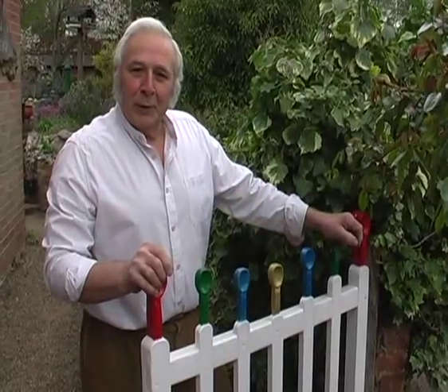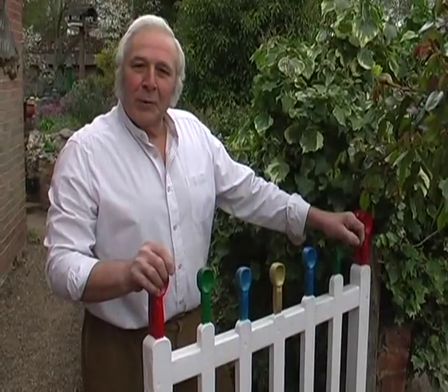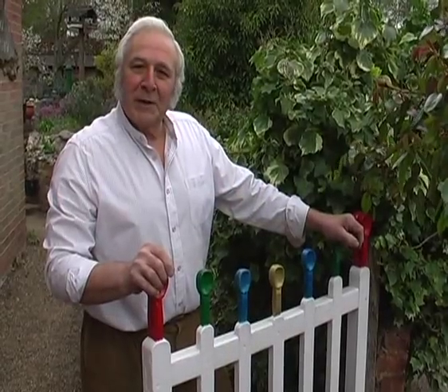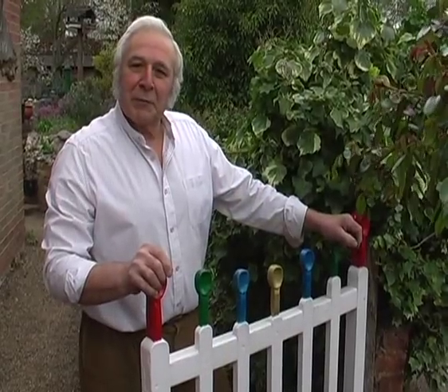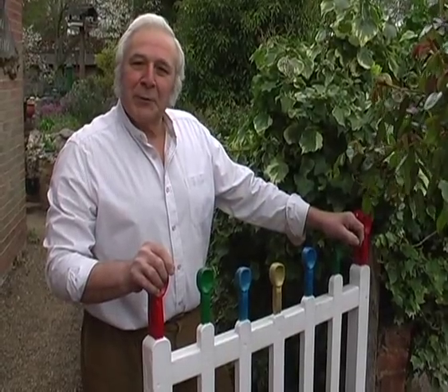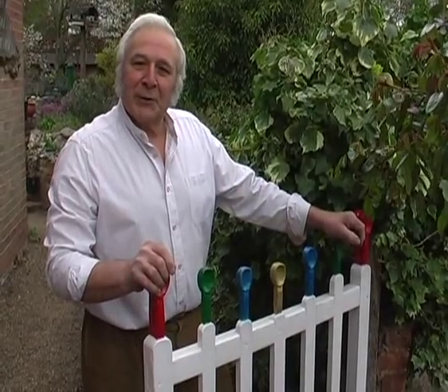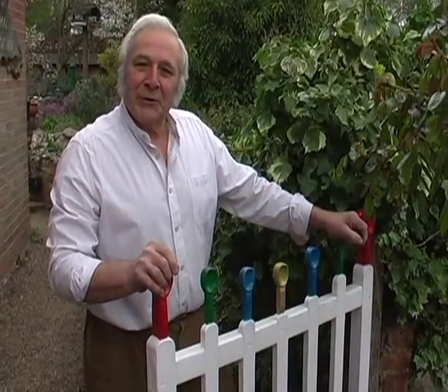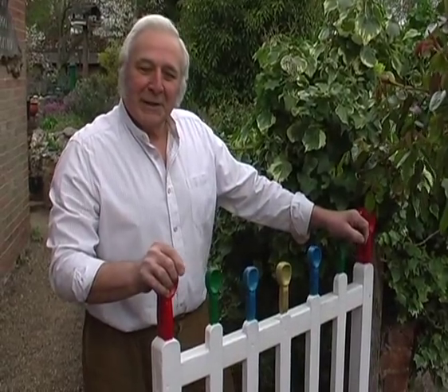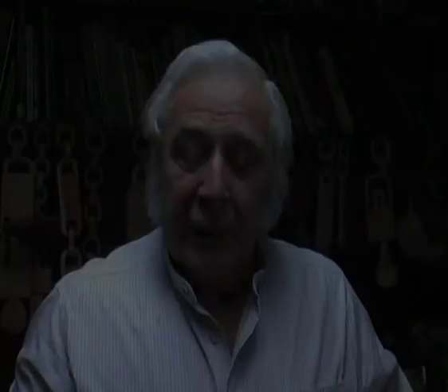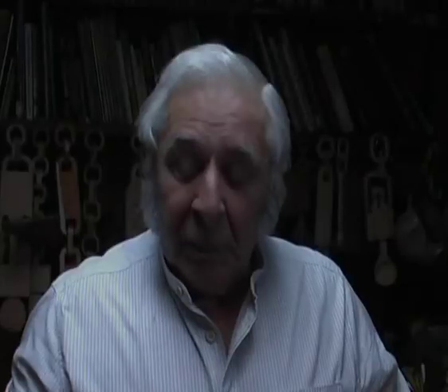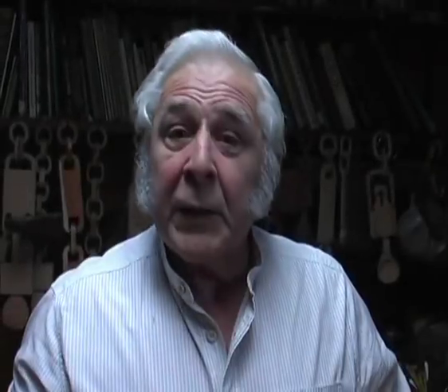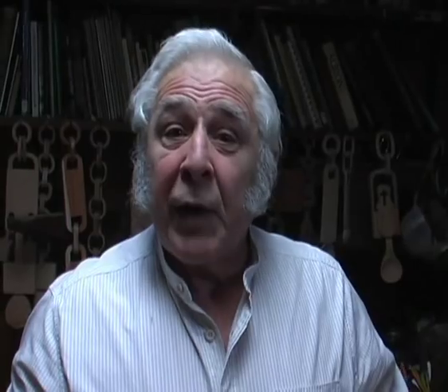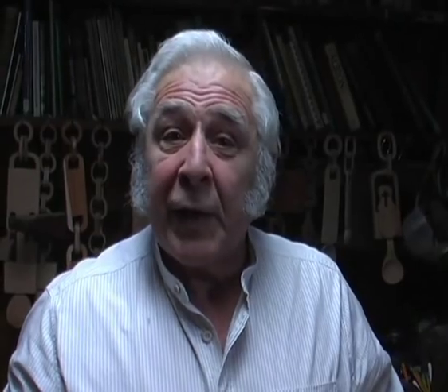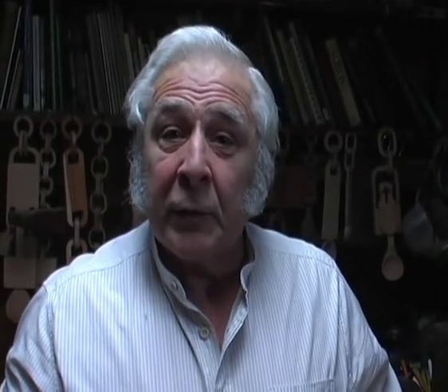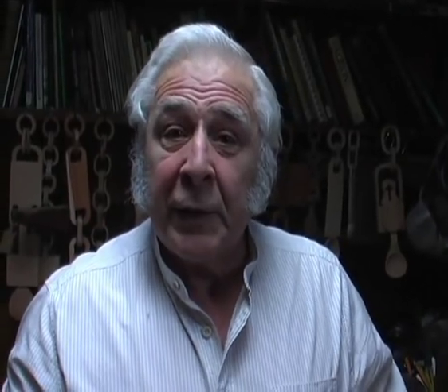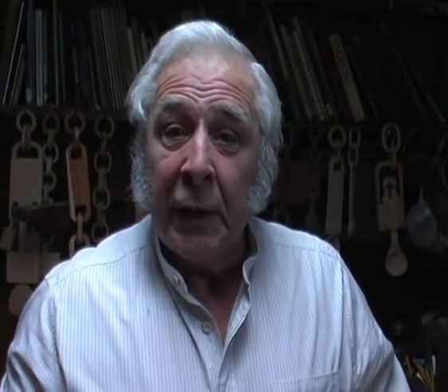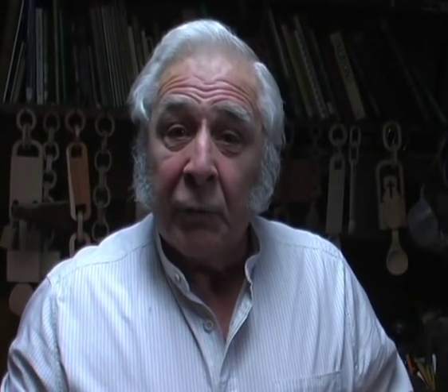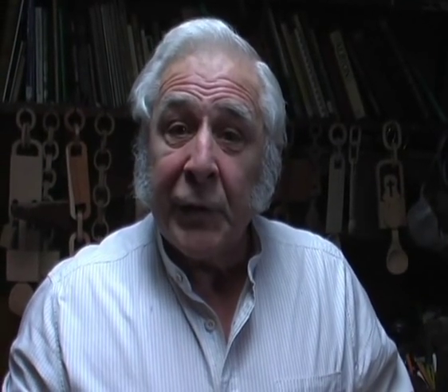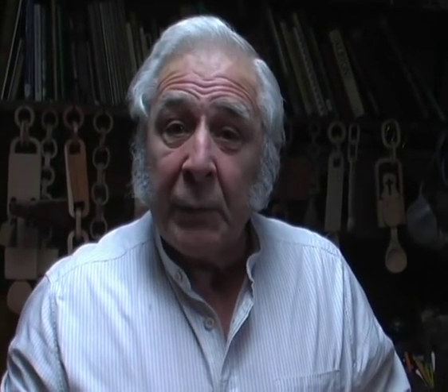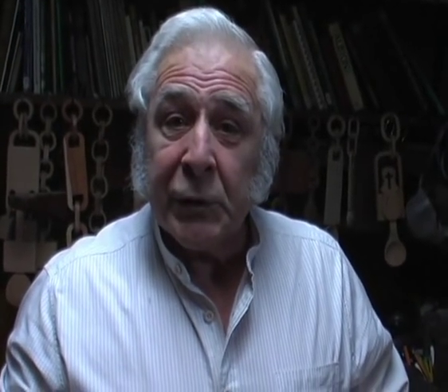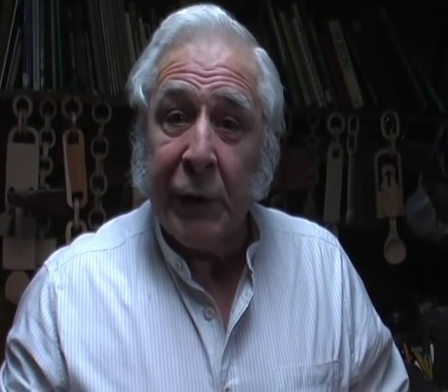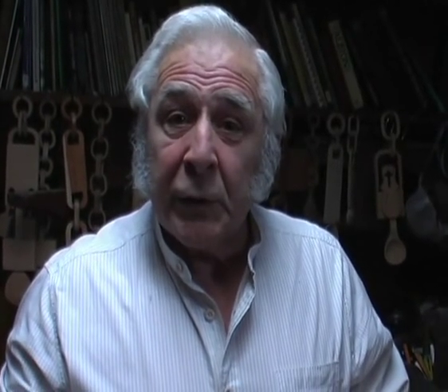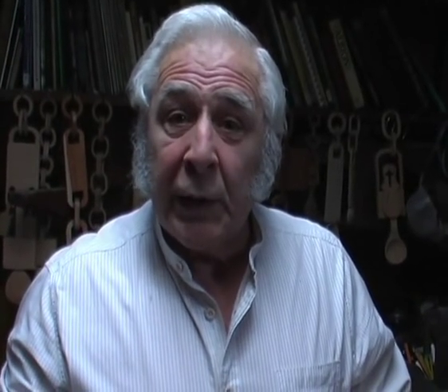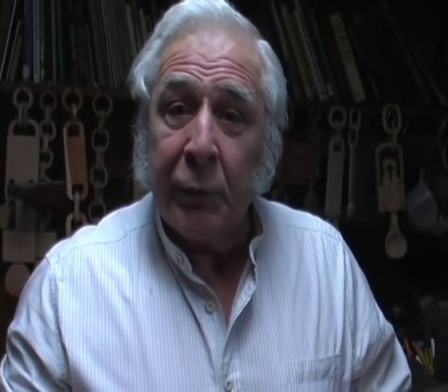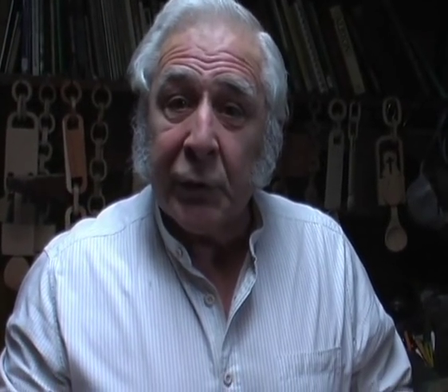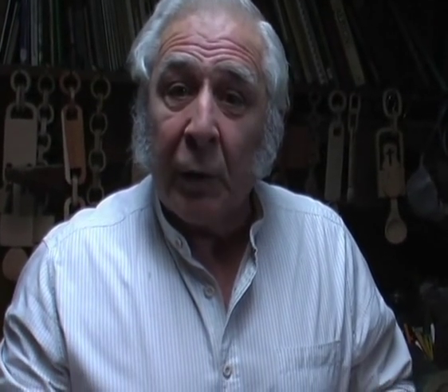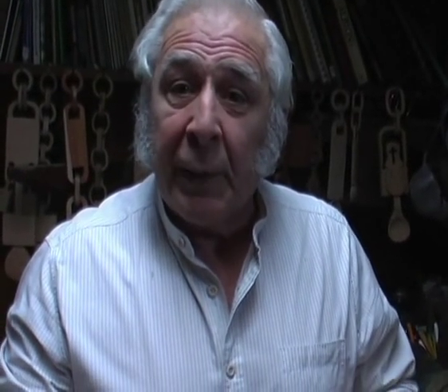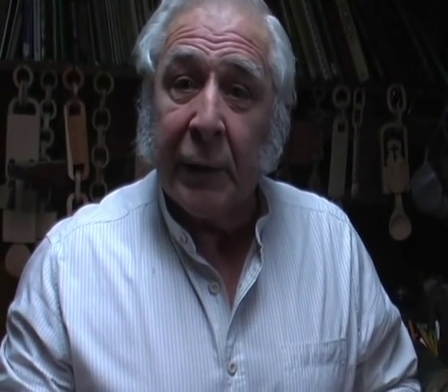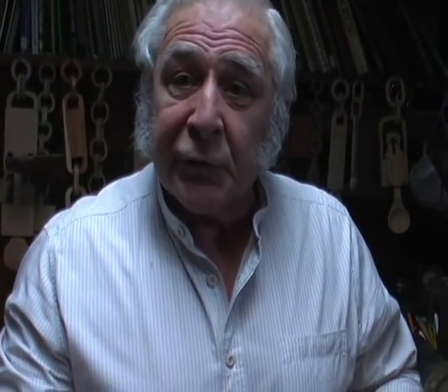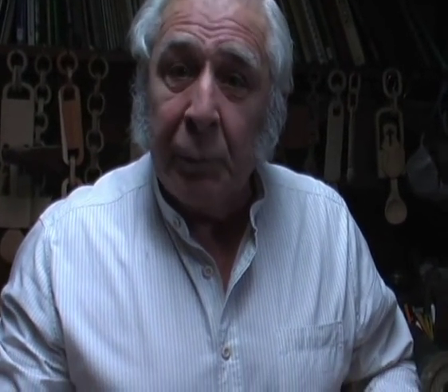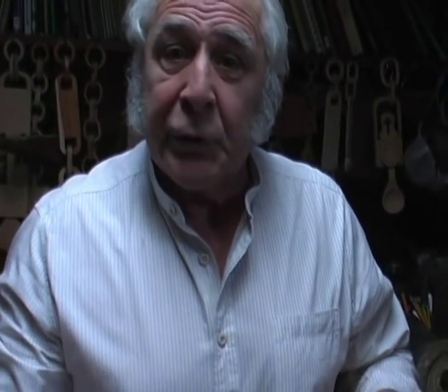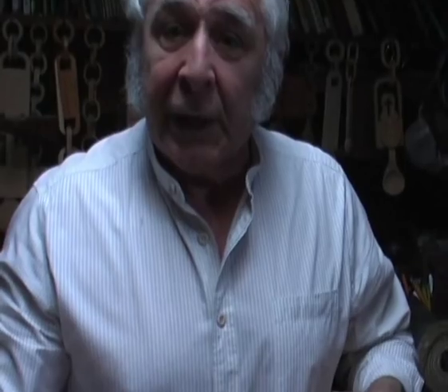Welcome to Love Spoon Cottage. My name is Ralph Hentl and for this demonstration we are going to start by making a simple chain.